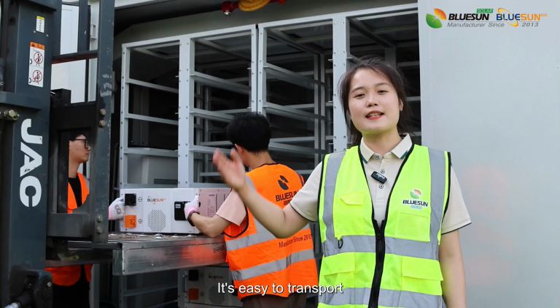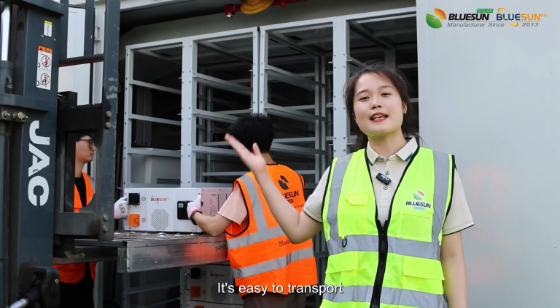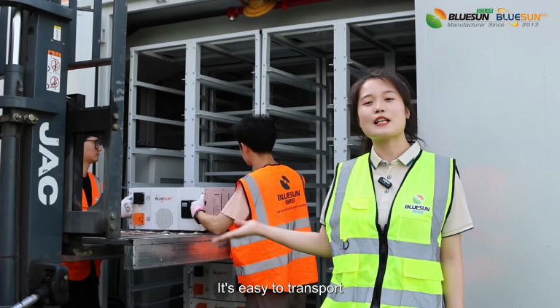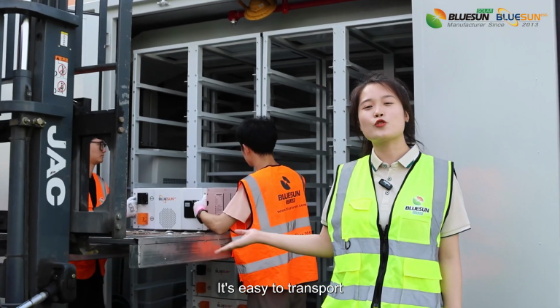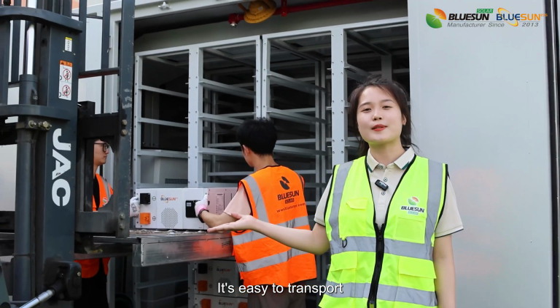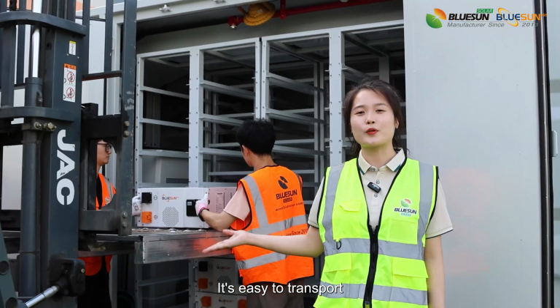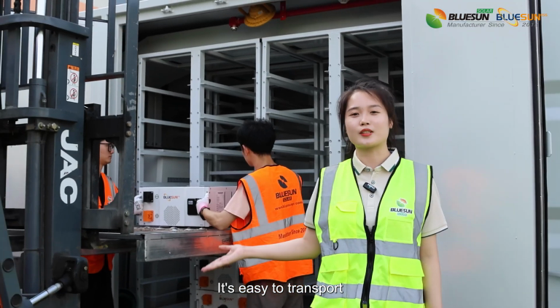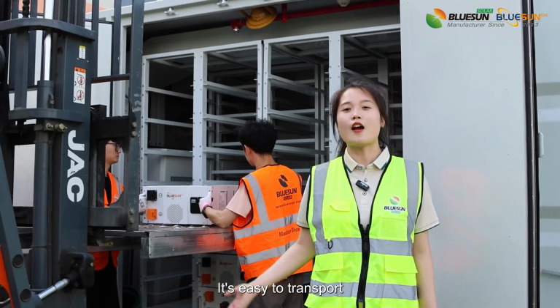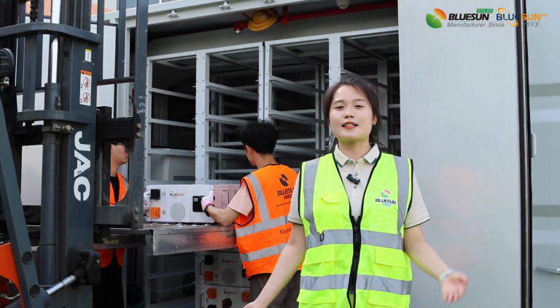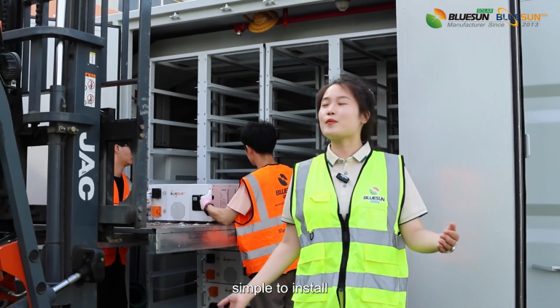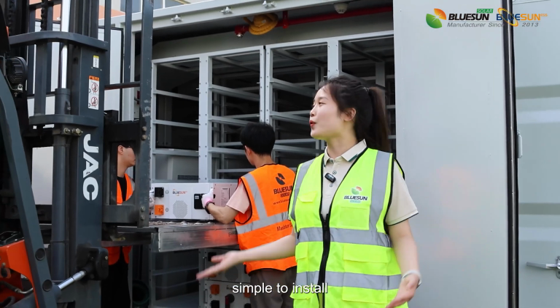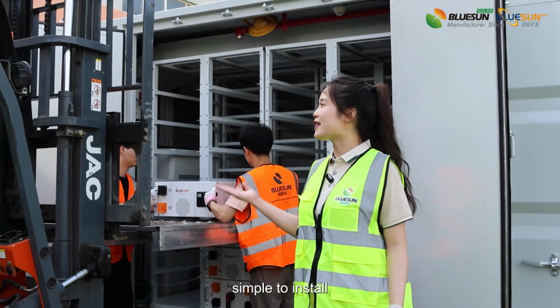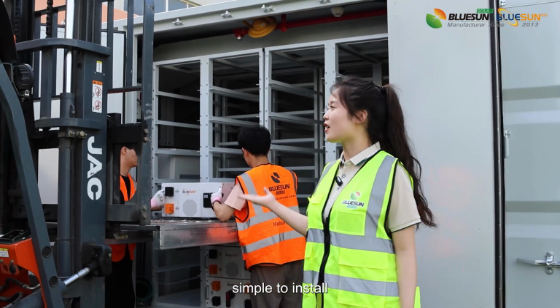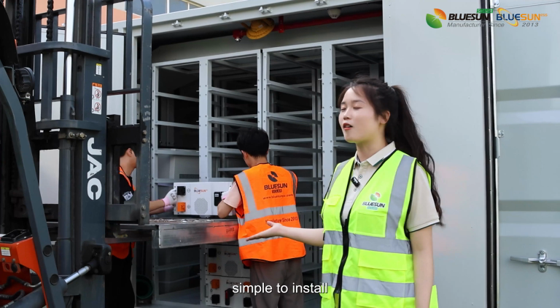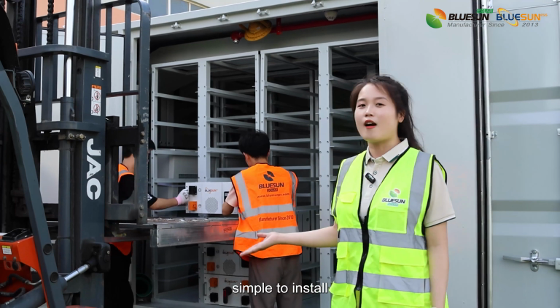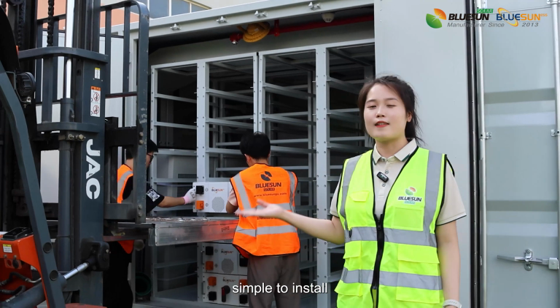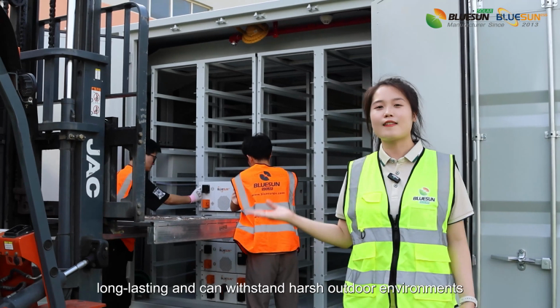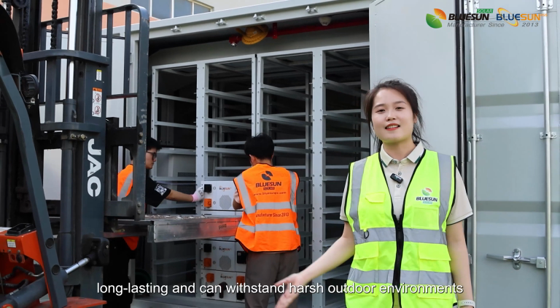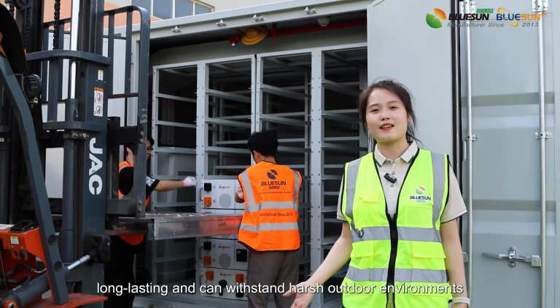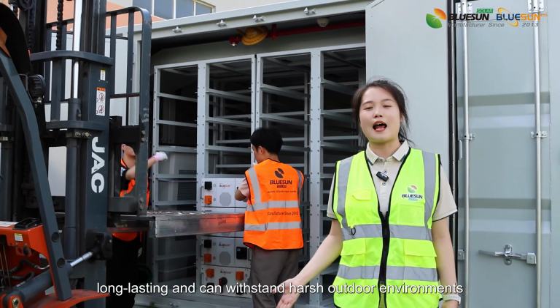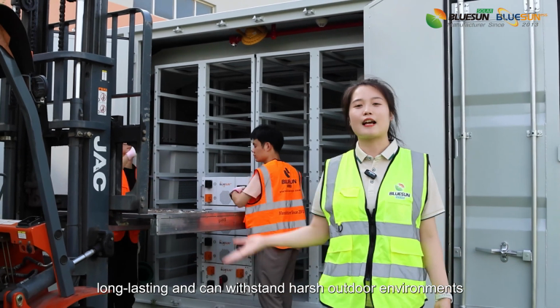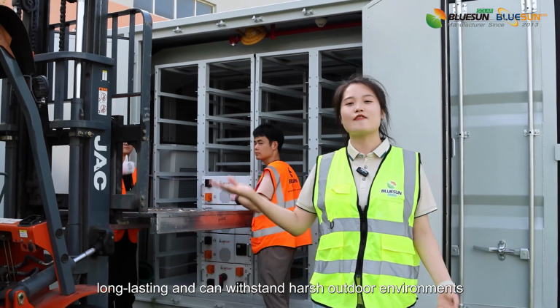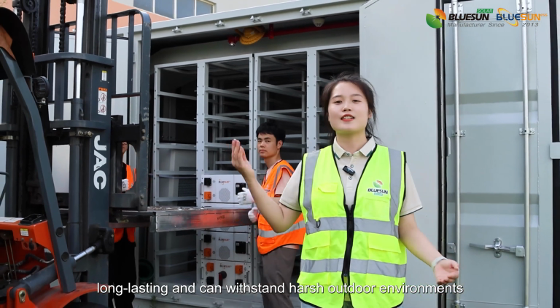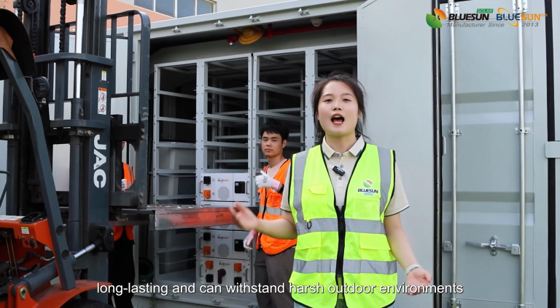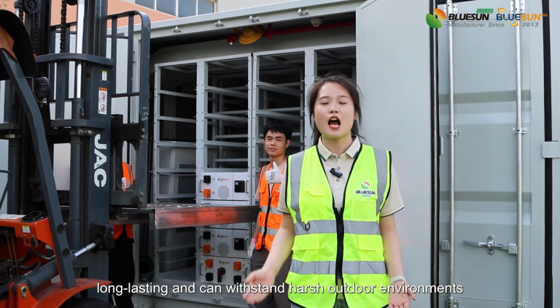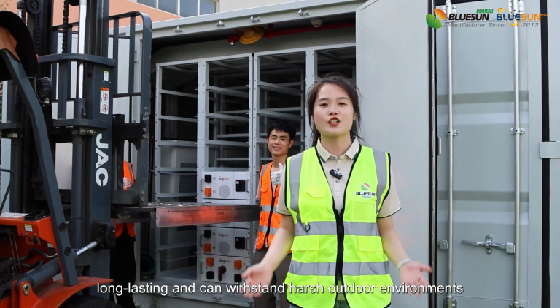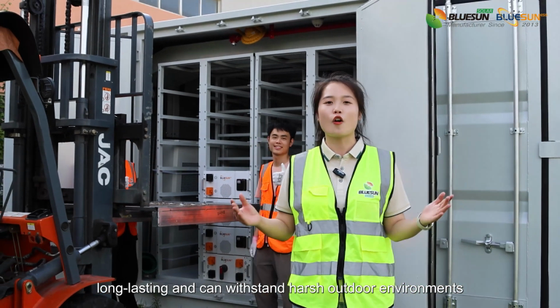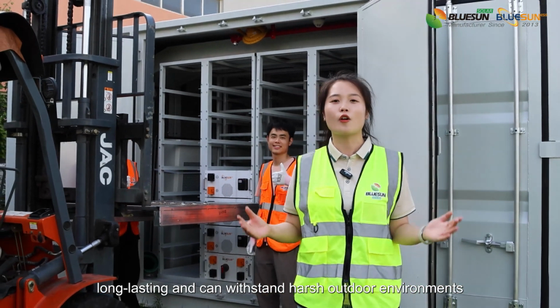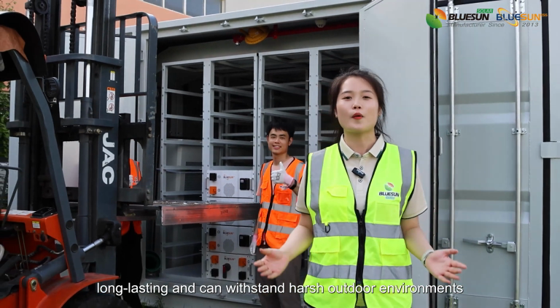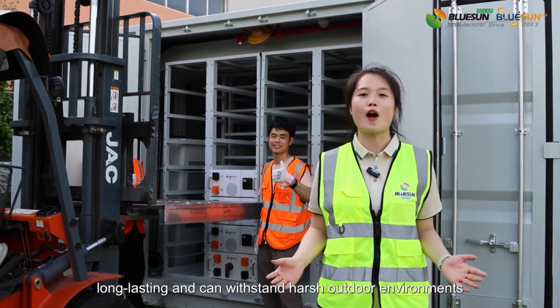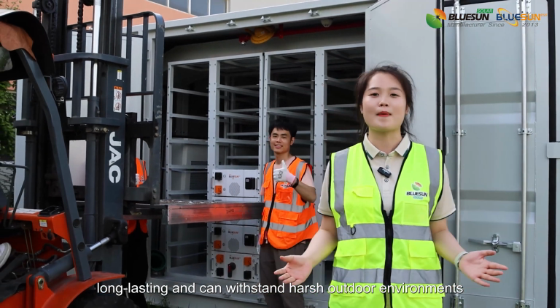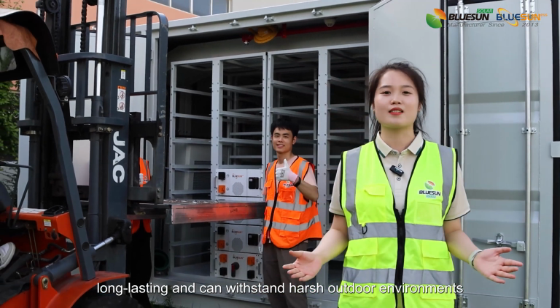It's easy to transport, simple to install, long-lasting, and operates reliably in harsh environments.